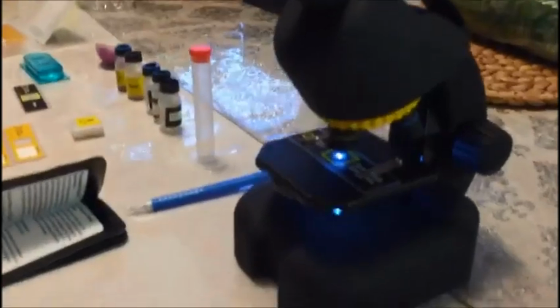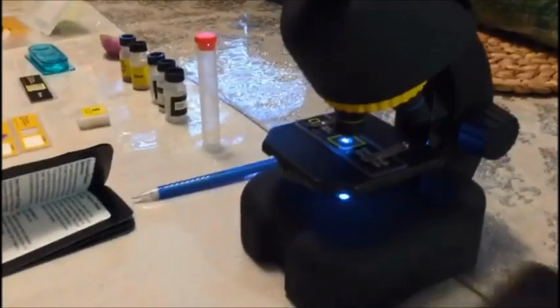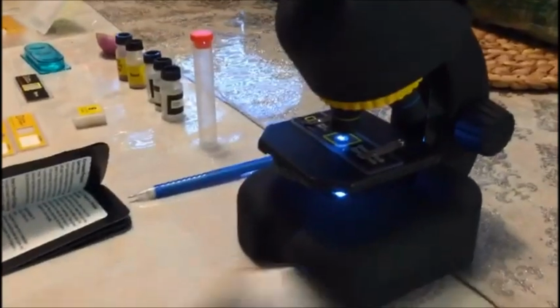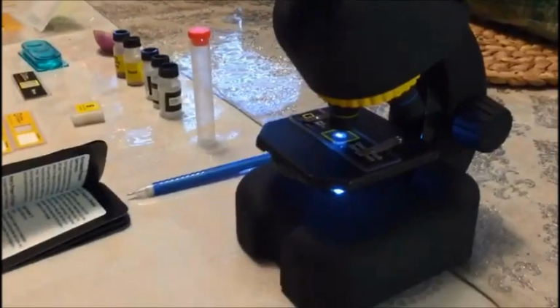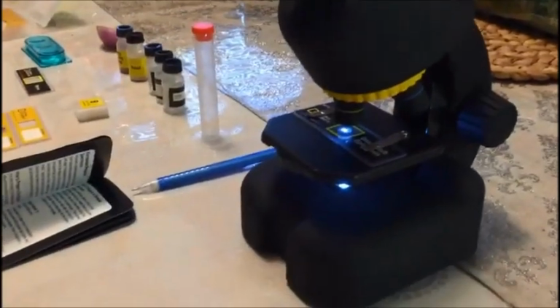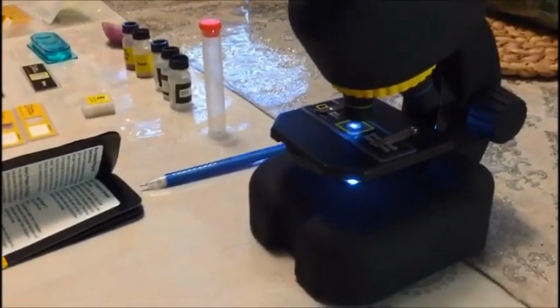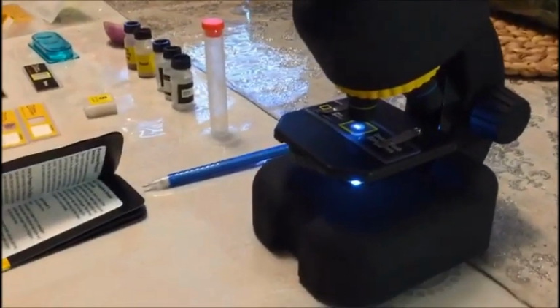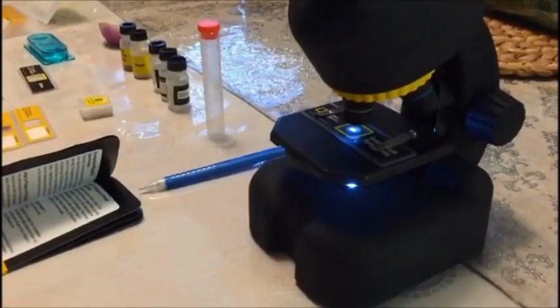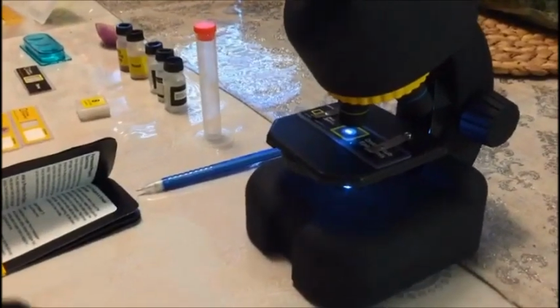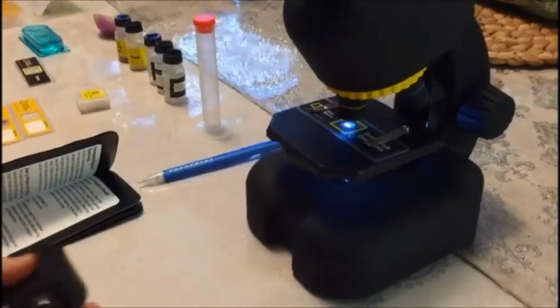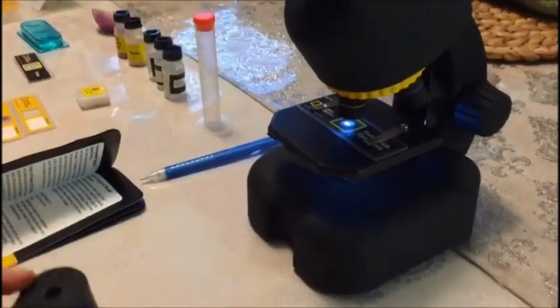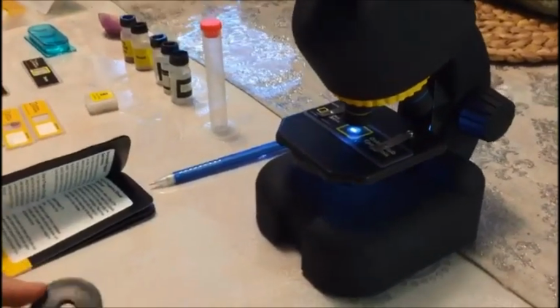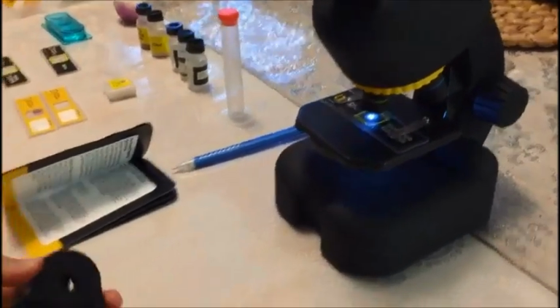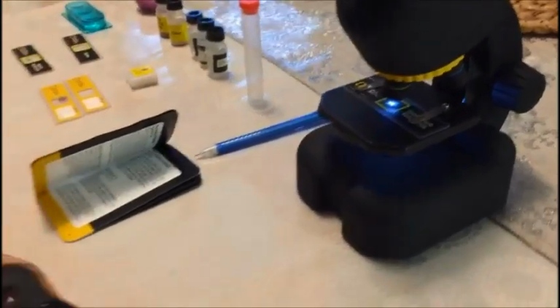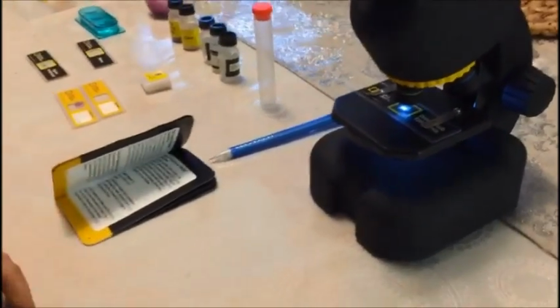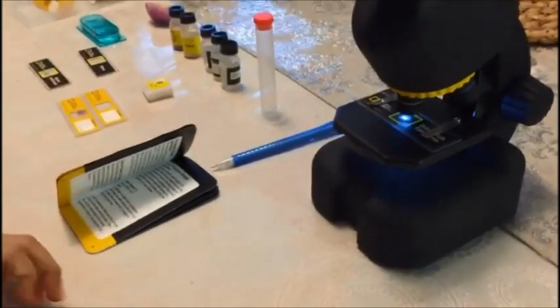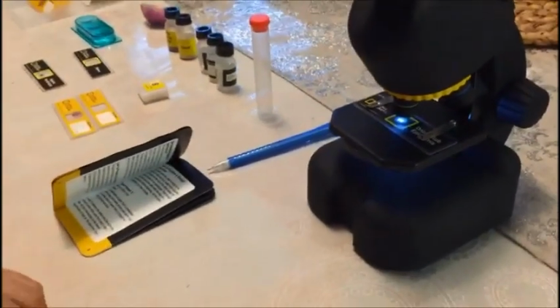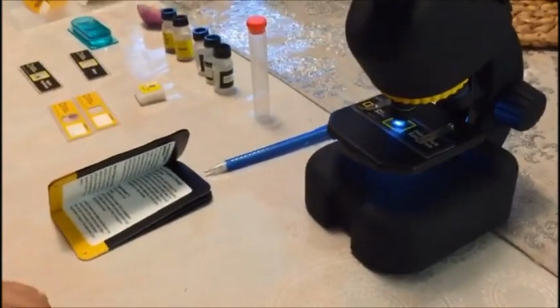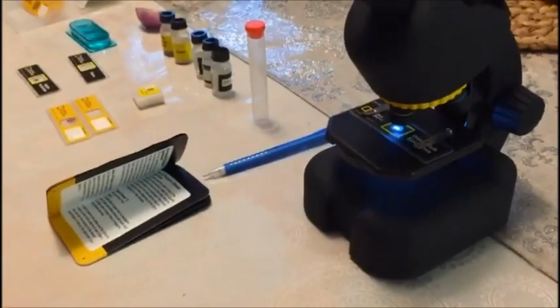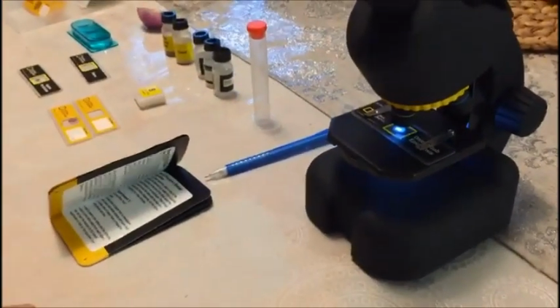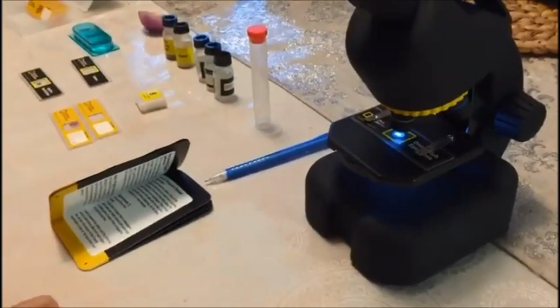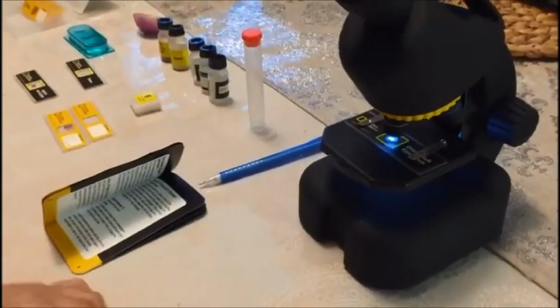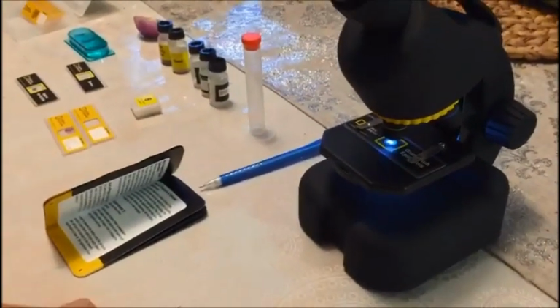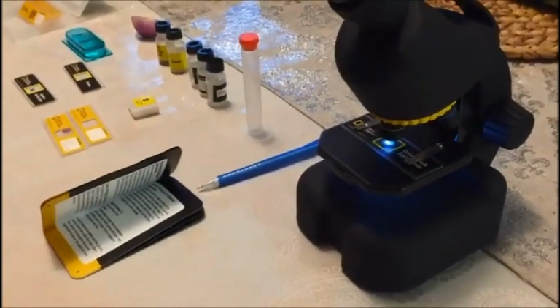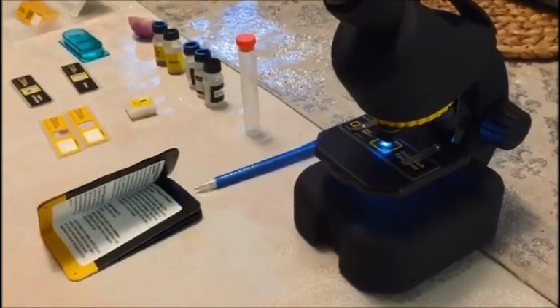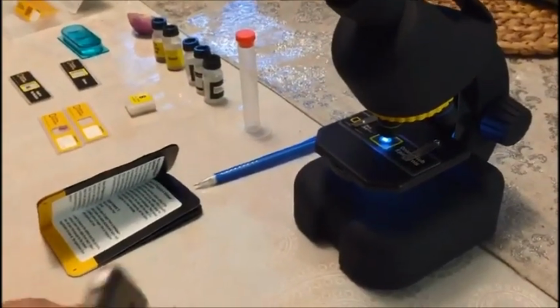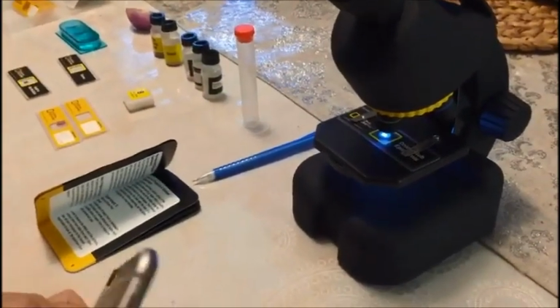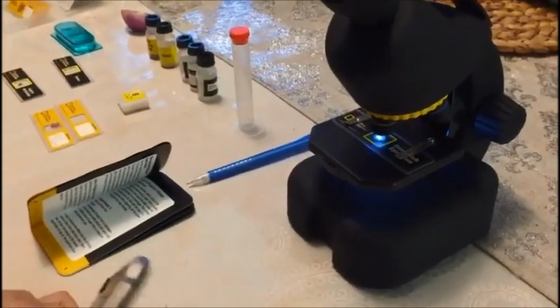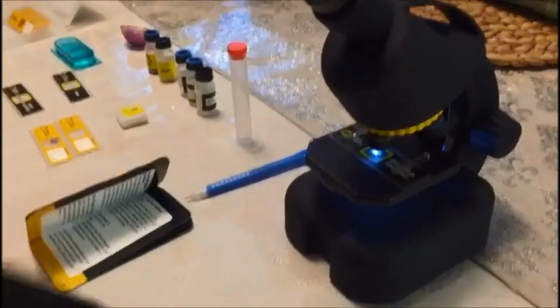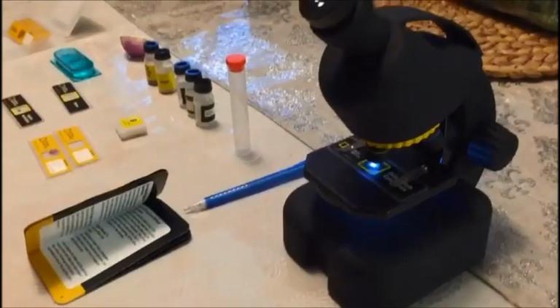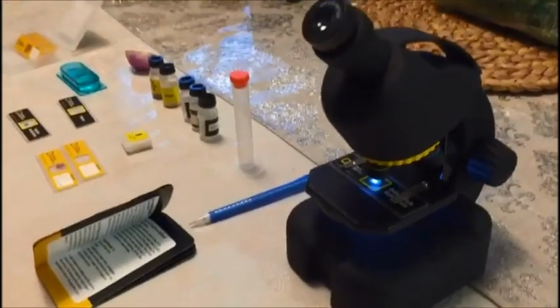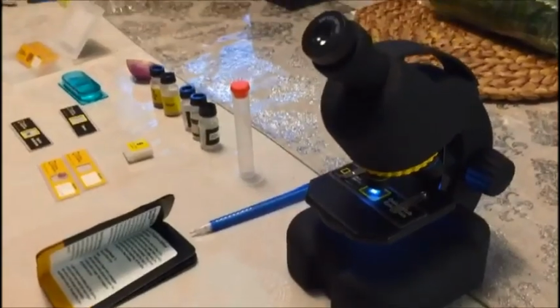Oh, and just to let you know — it has a smartphone adapter so you can connect it with your phone.